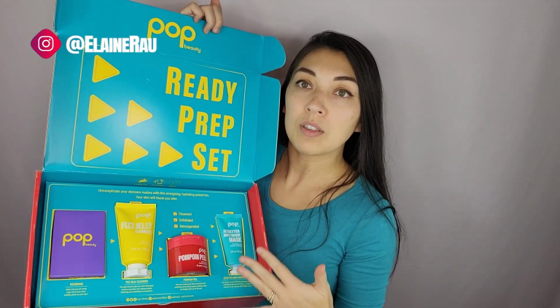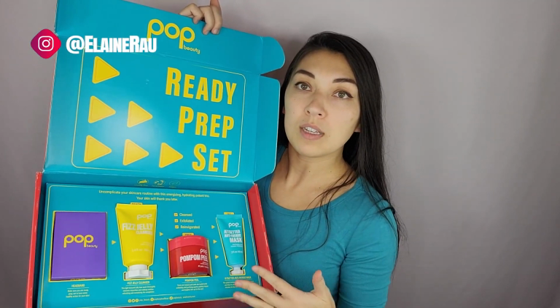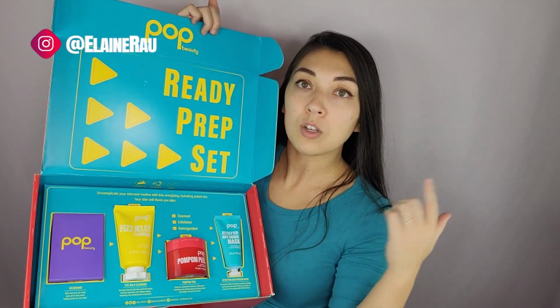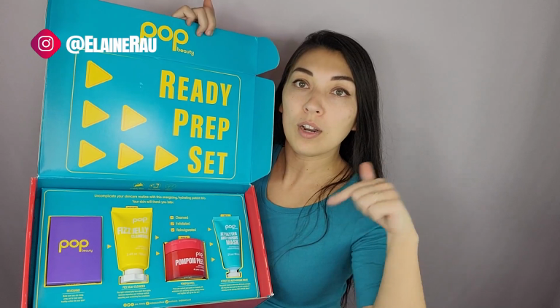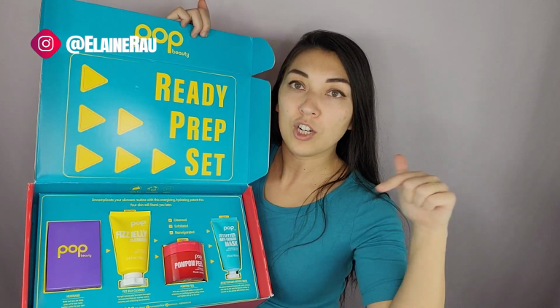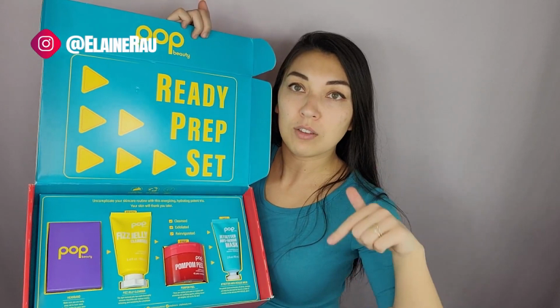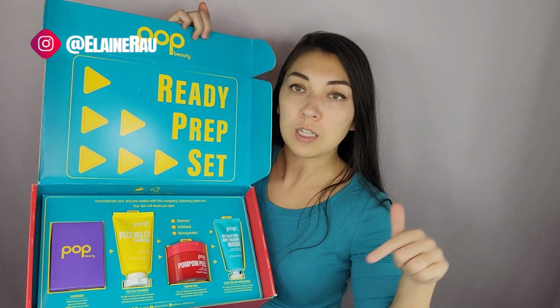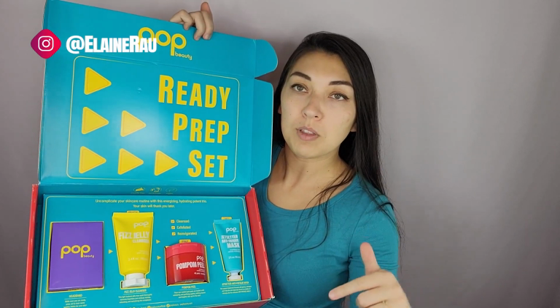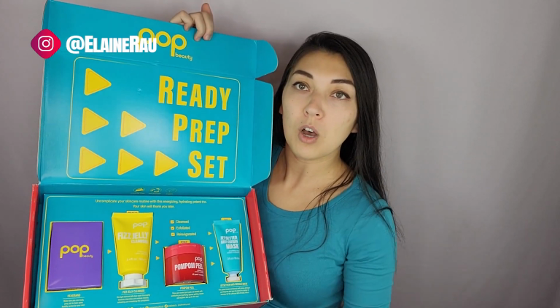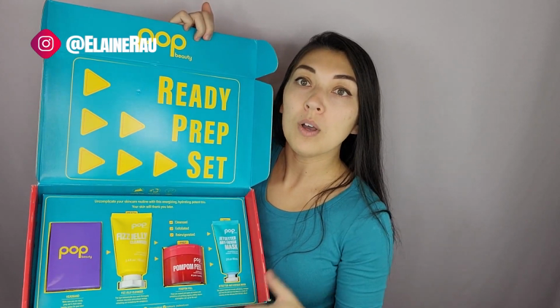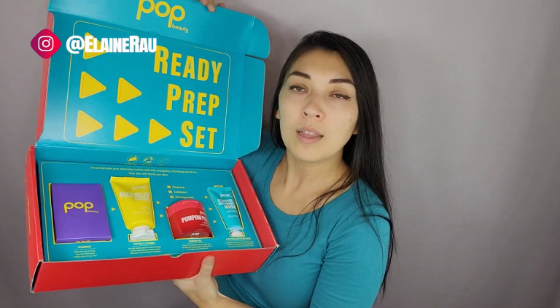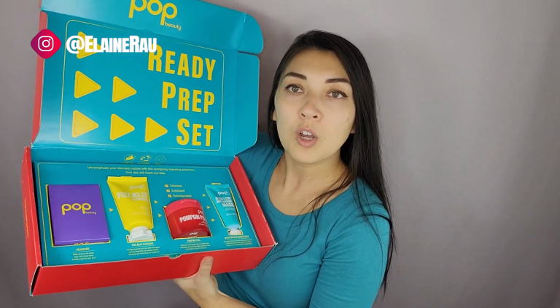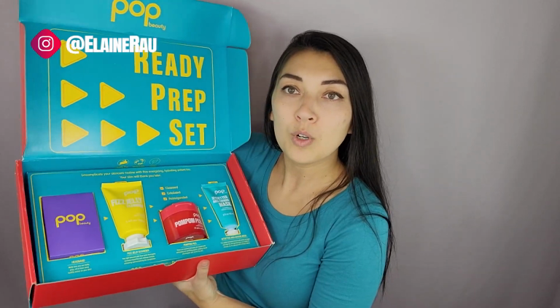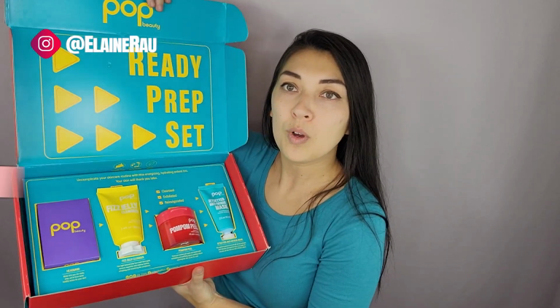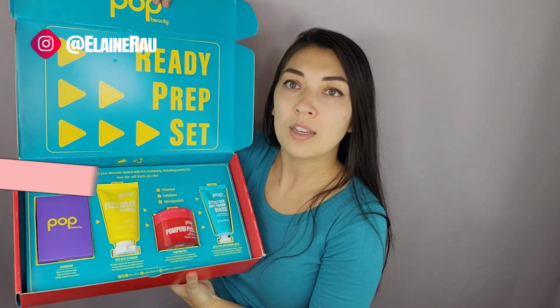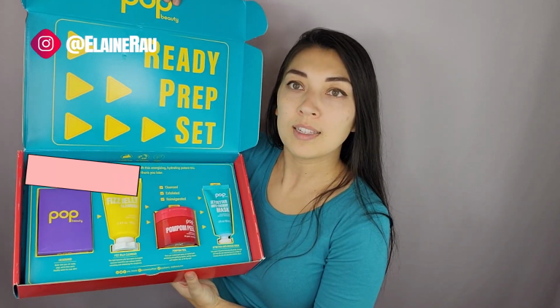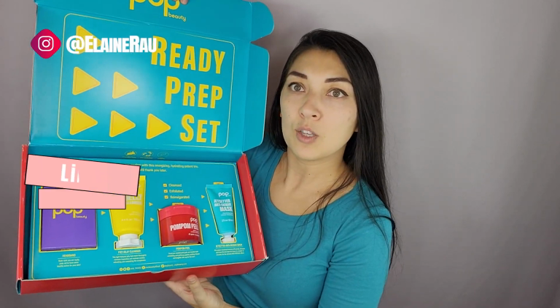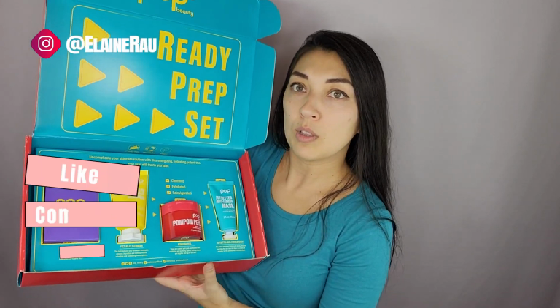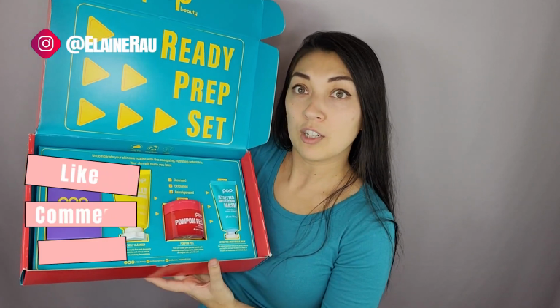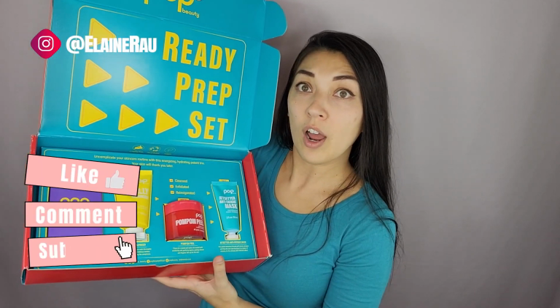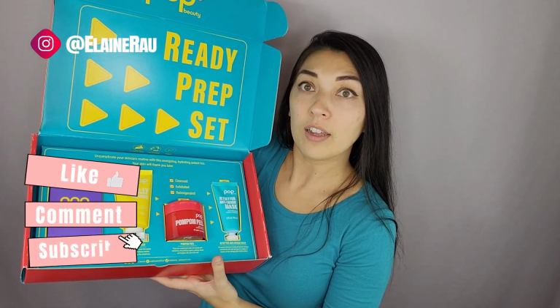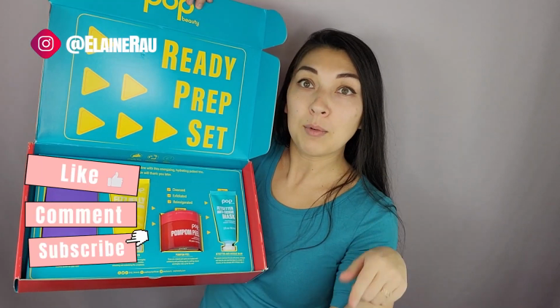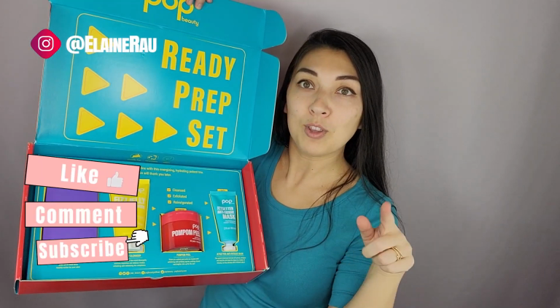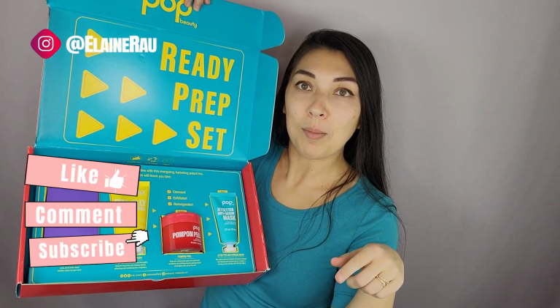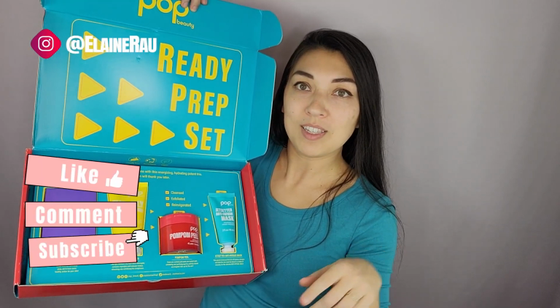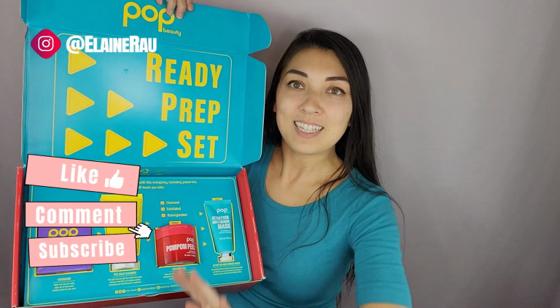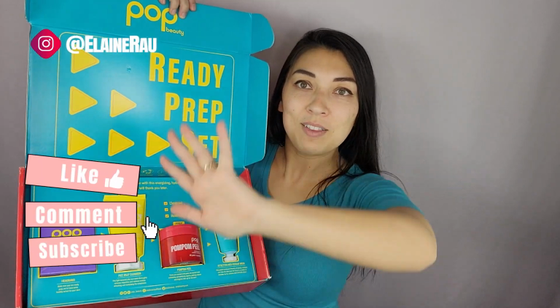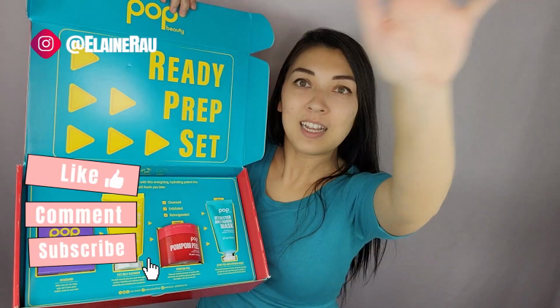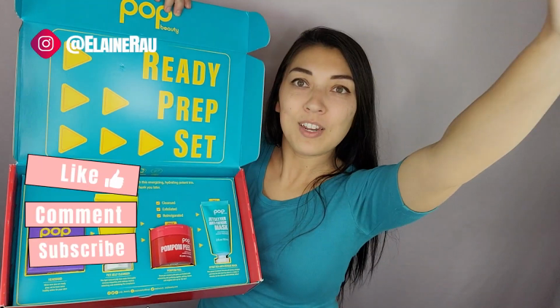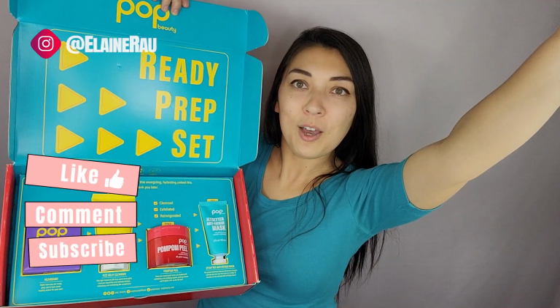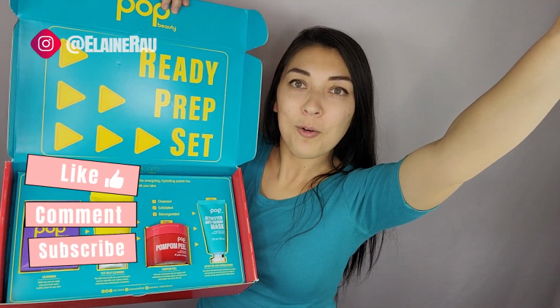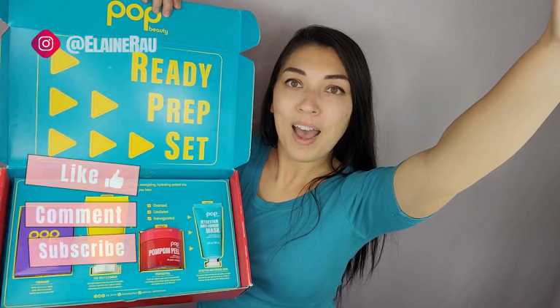If you want to purchase any one of these, go ahead and check out the links below and let me know which one you would like to try in the comments. See you in the next video, bye!